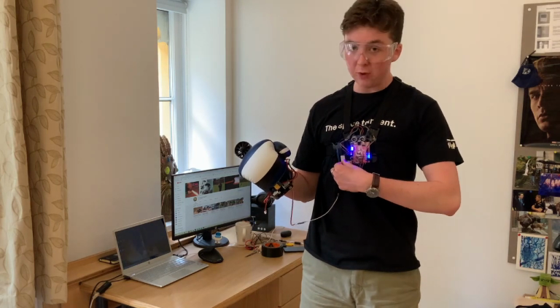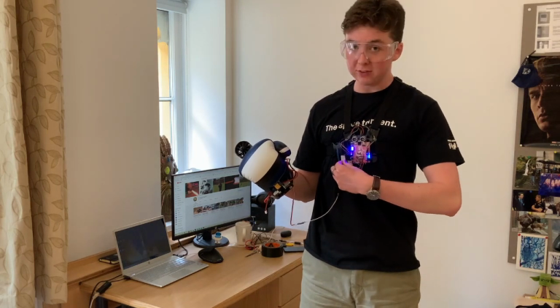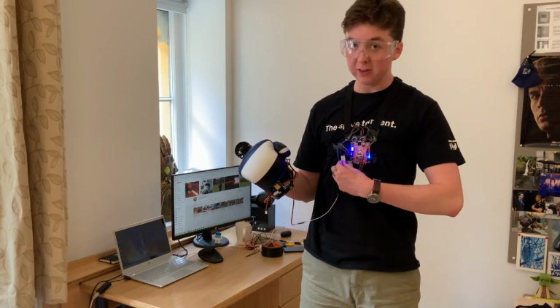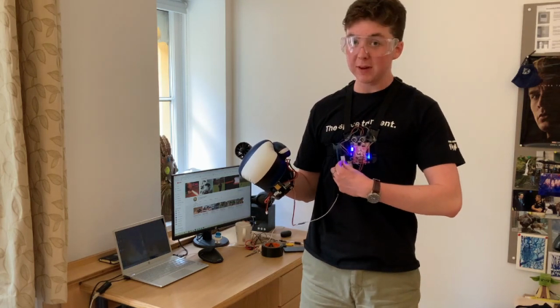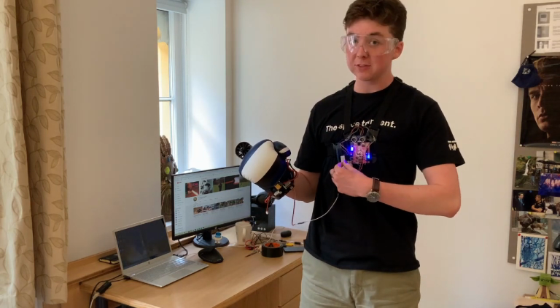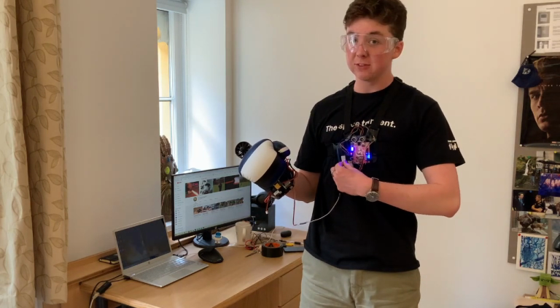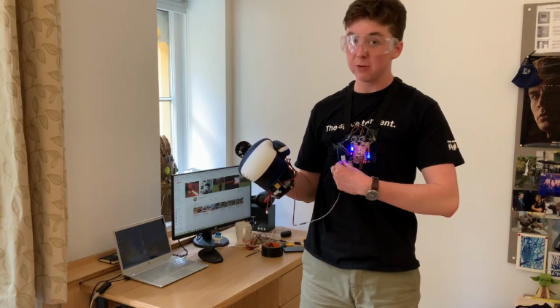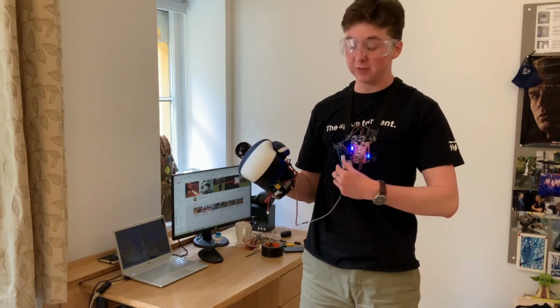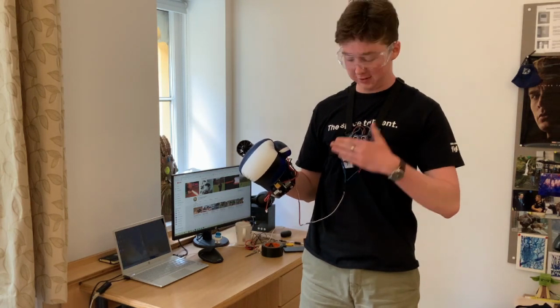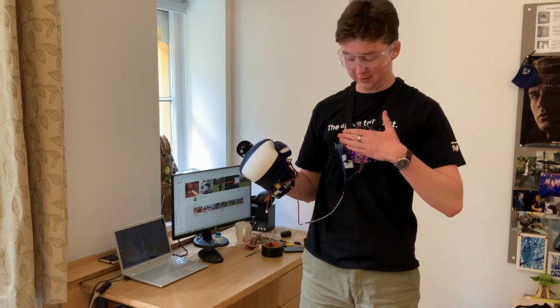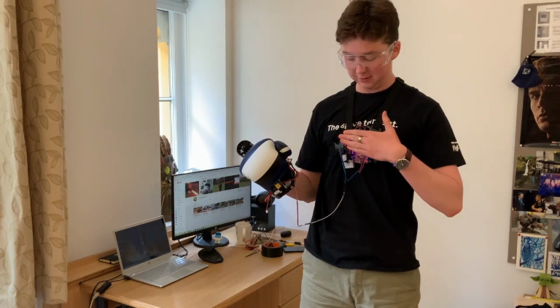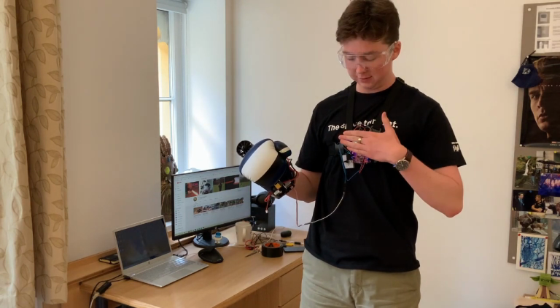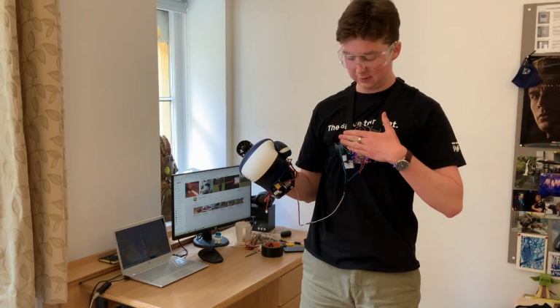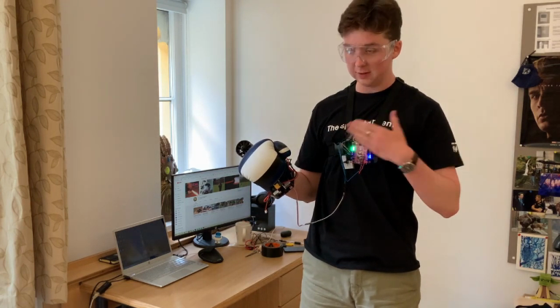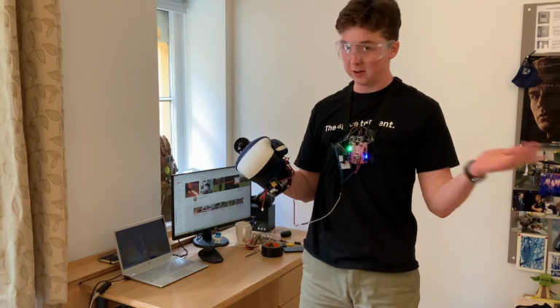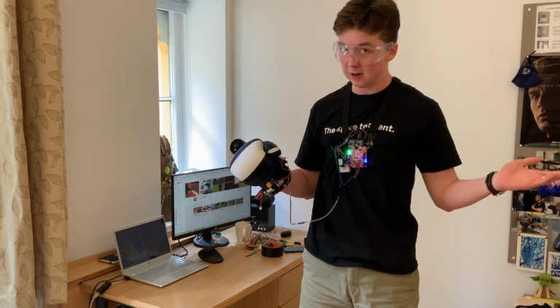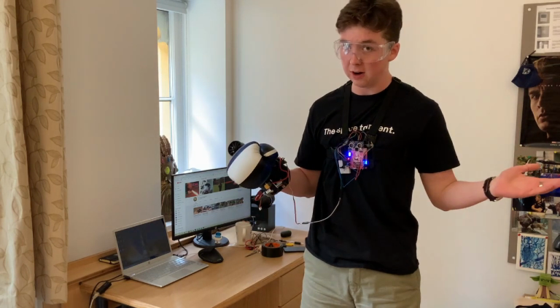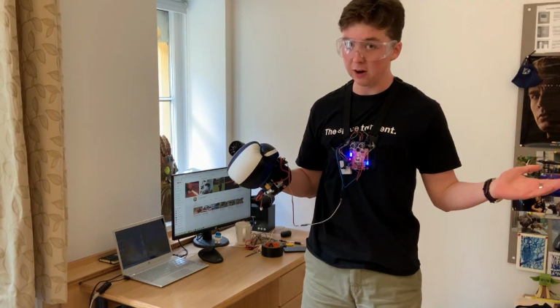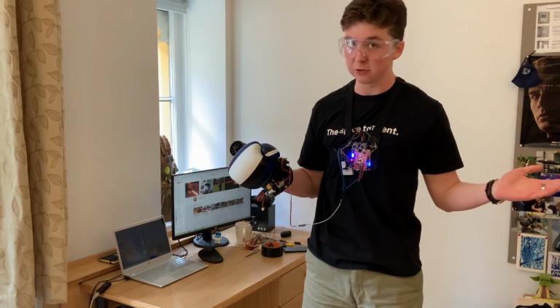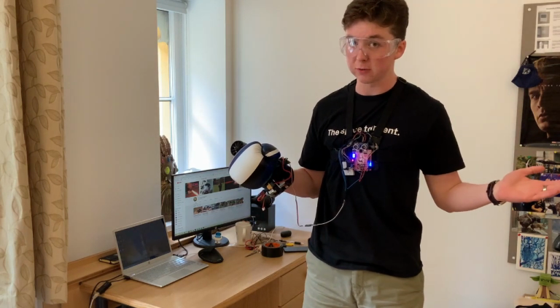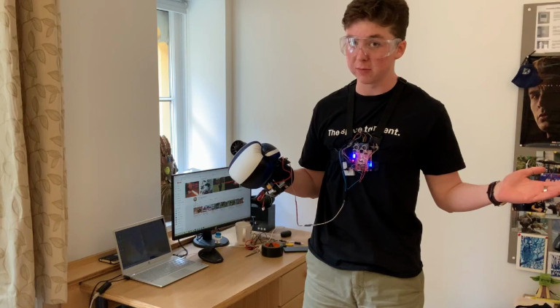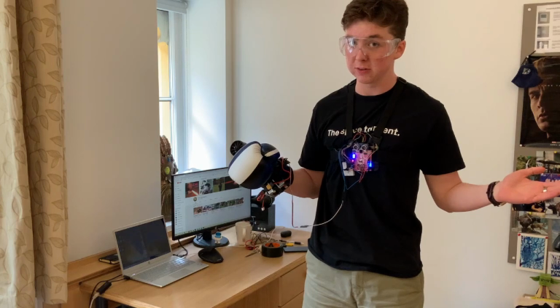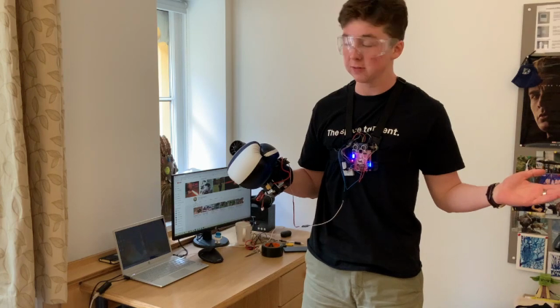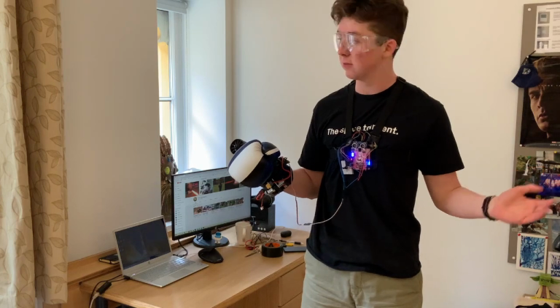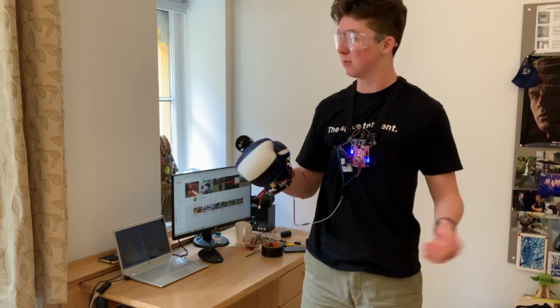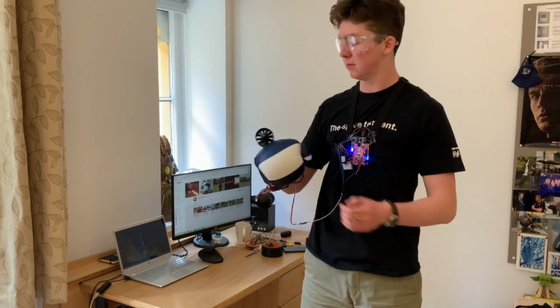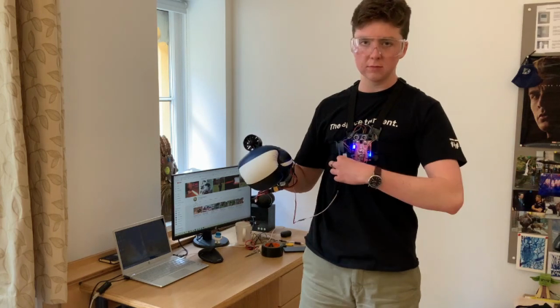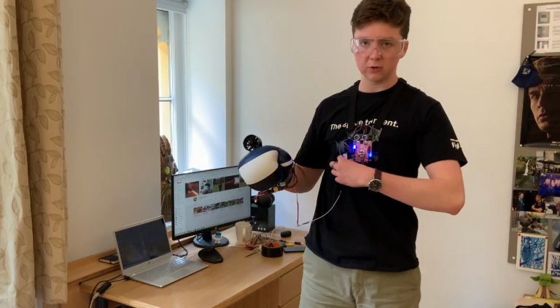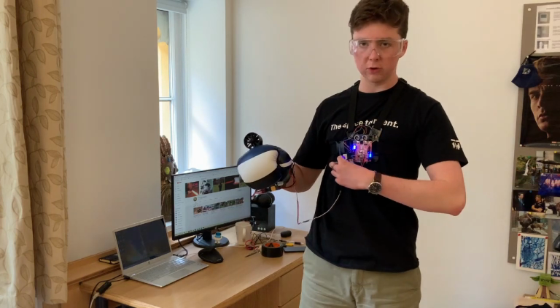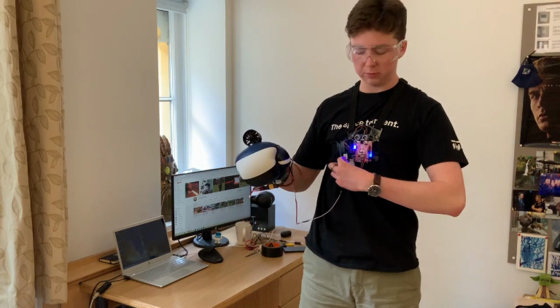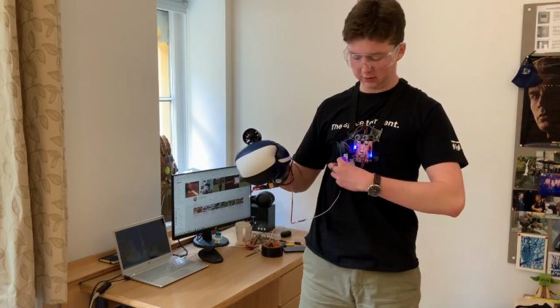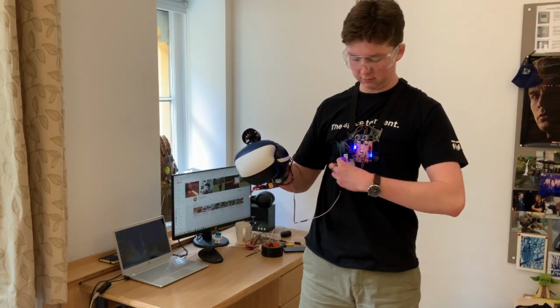Always turn it back down to 0% after an experiment. Let's go 100%.